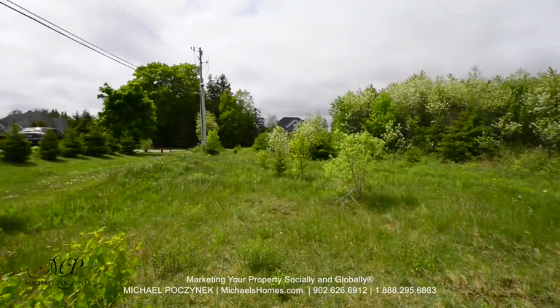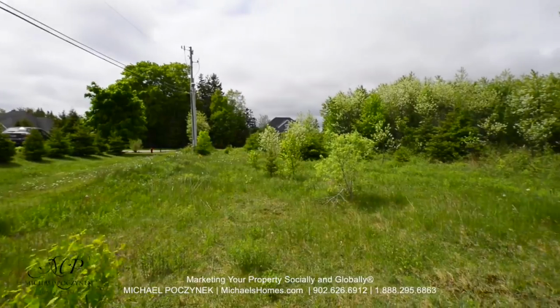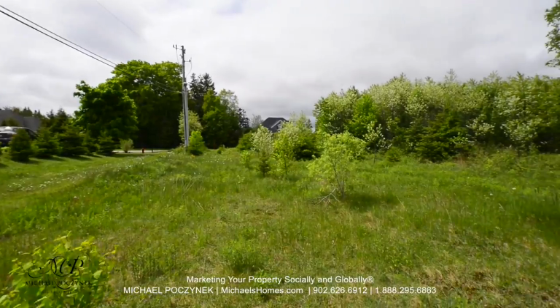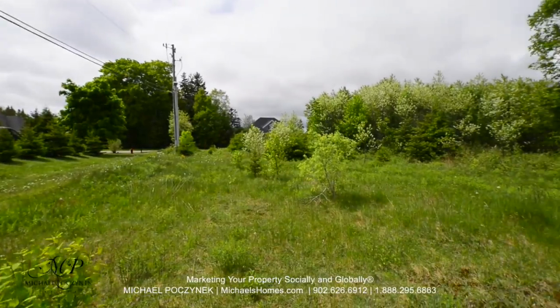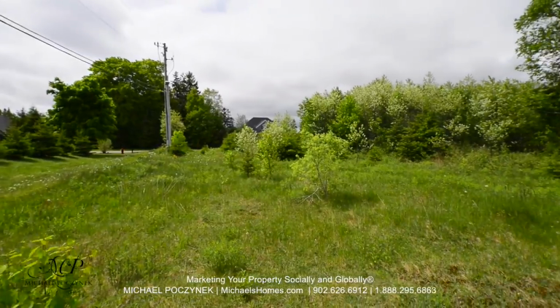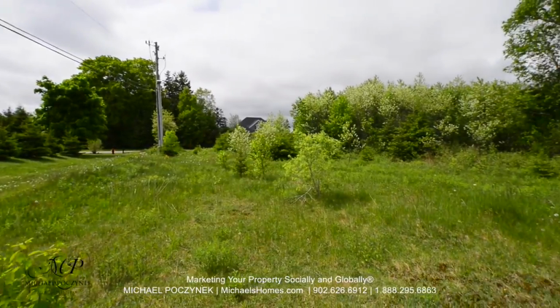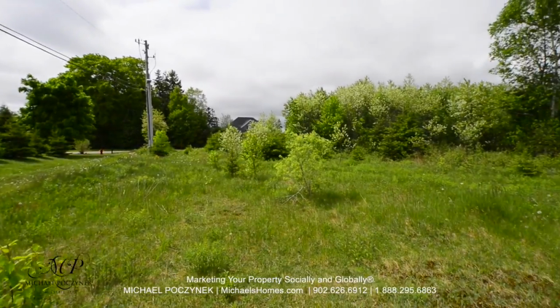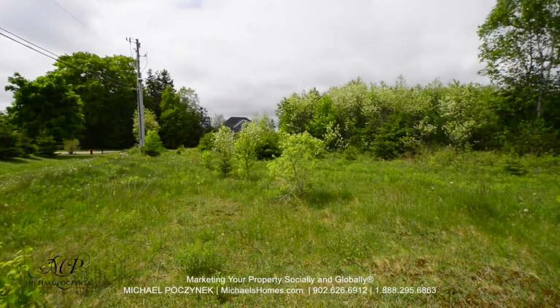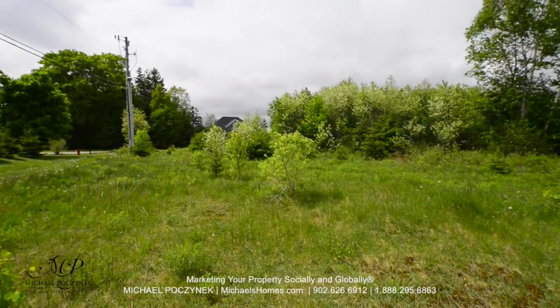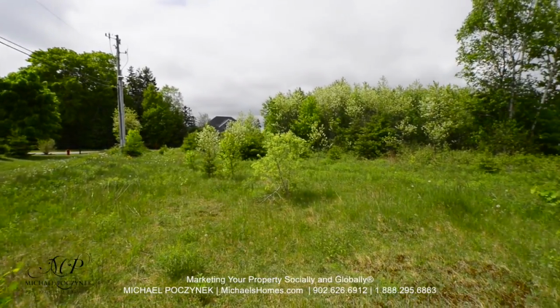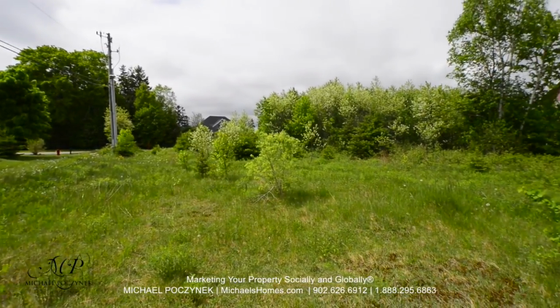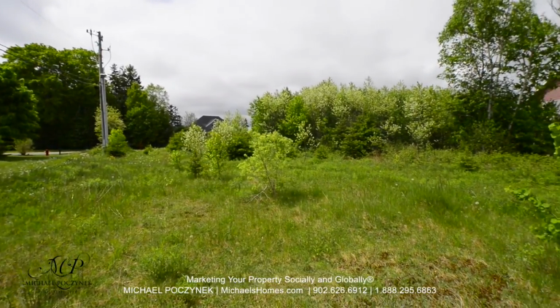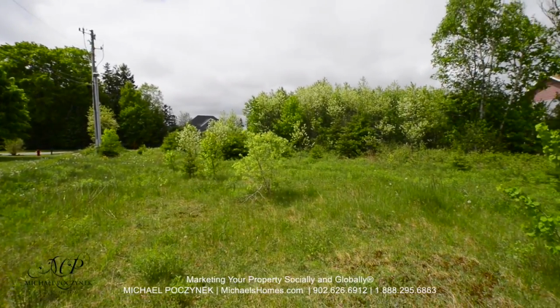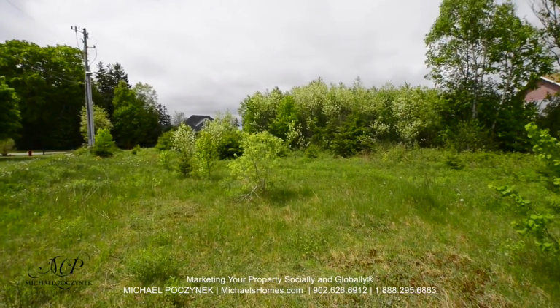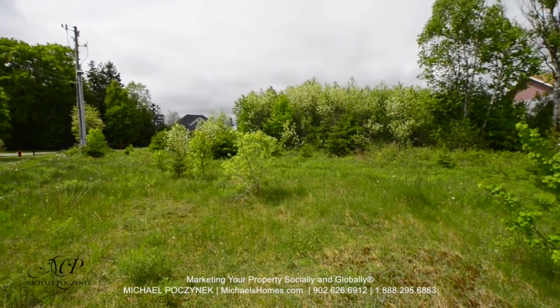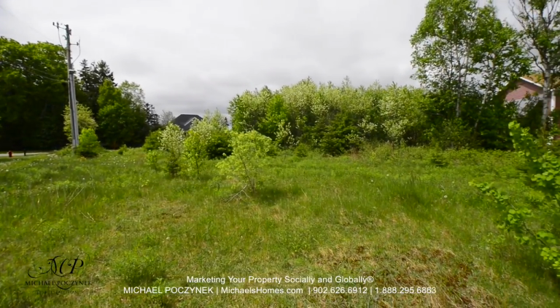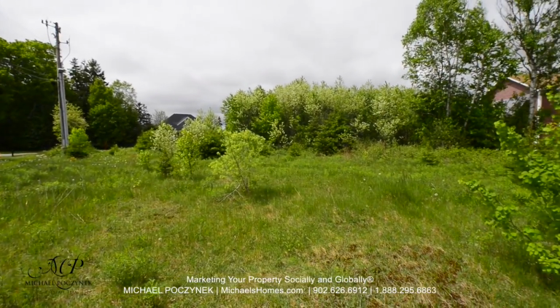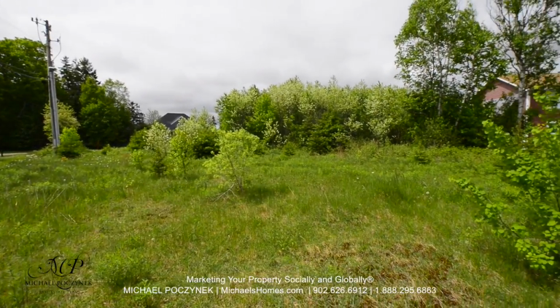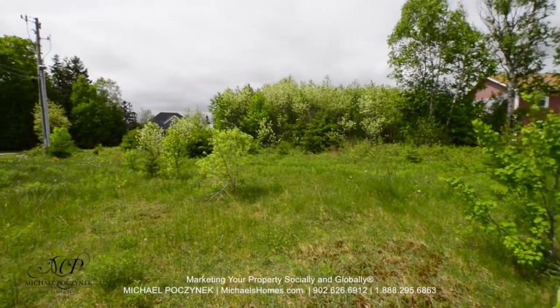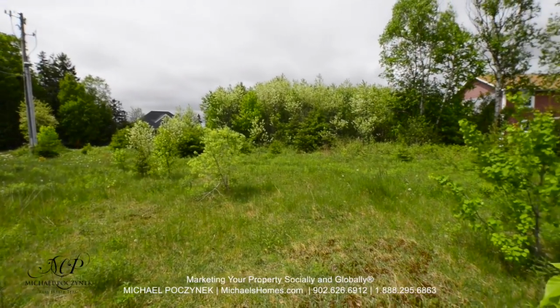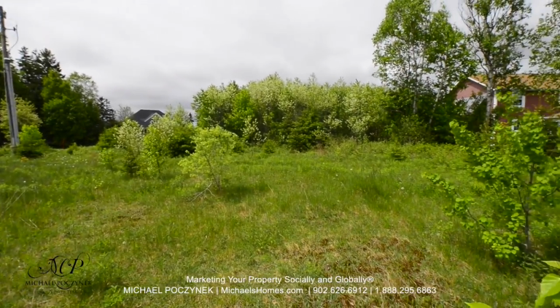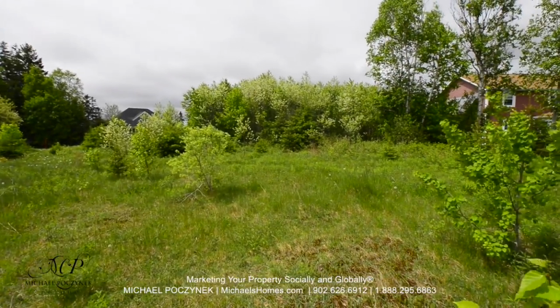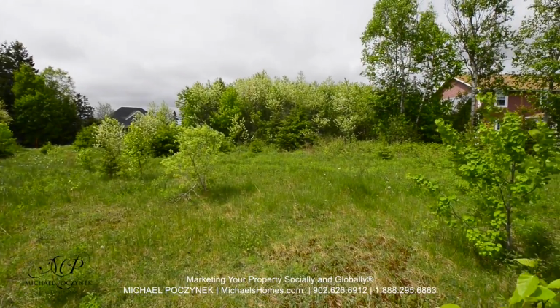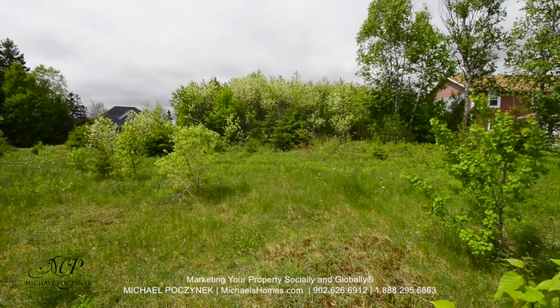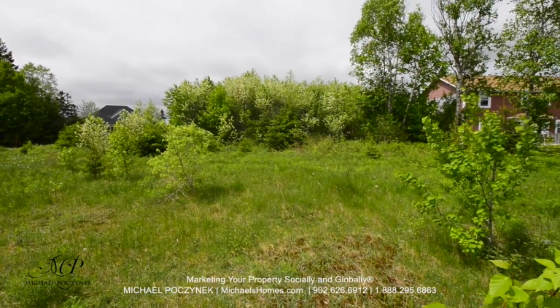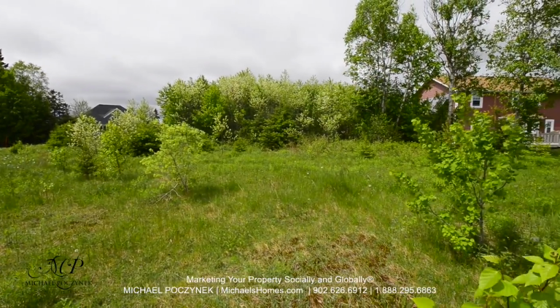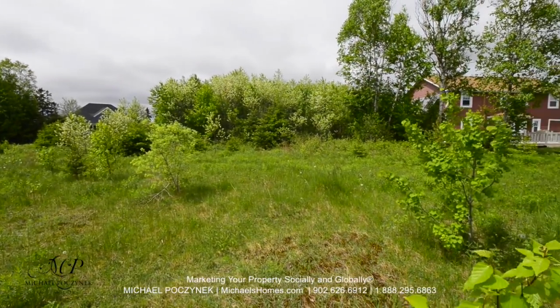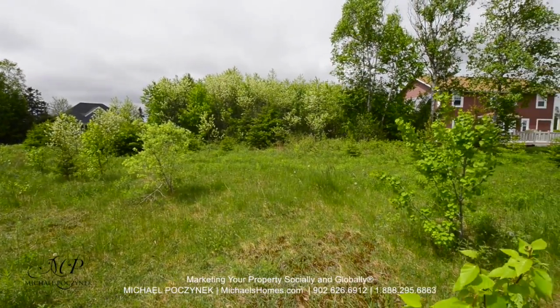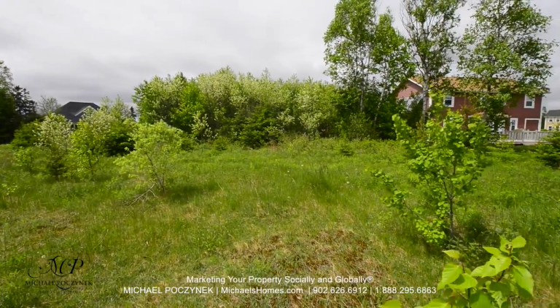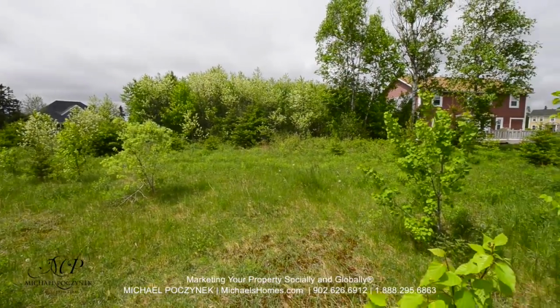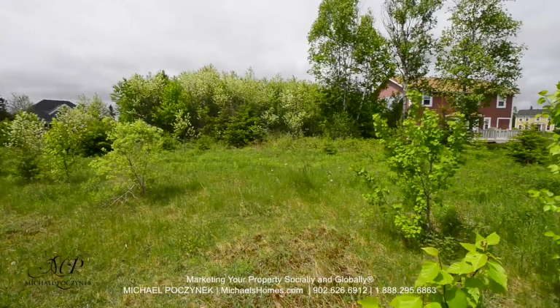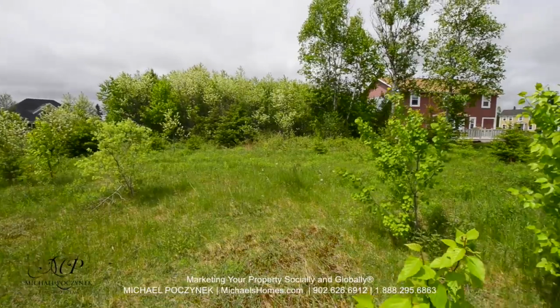This would be inside the lot, or where the back of your house would be located.